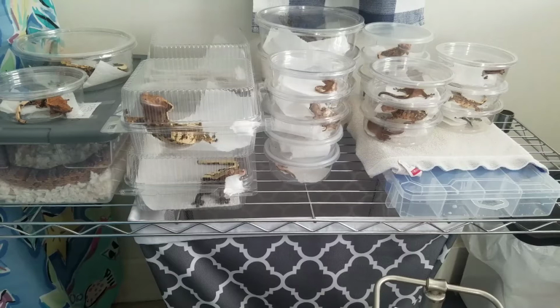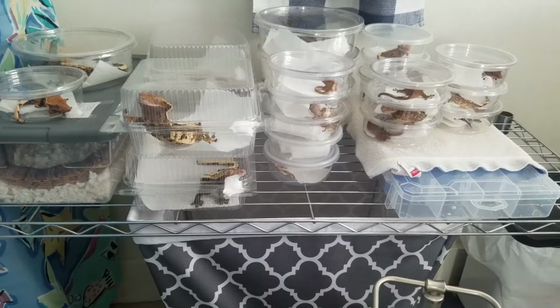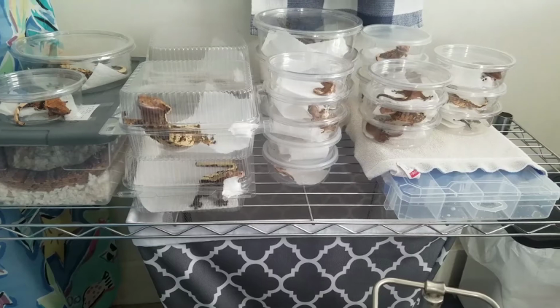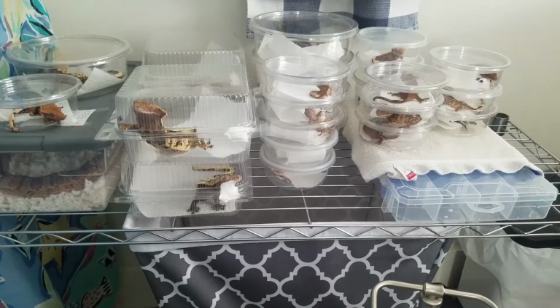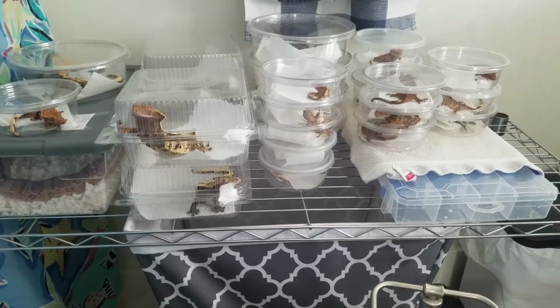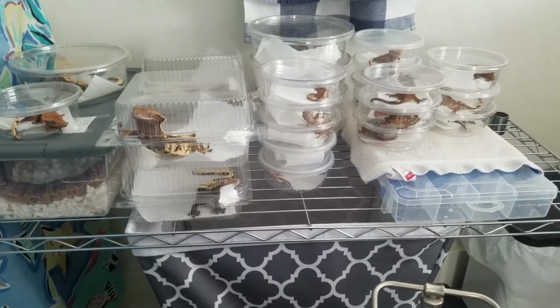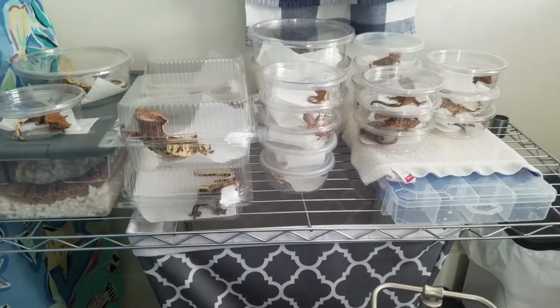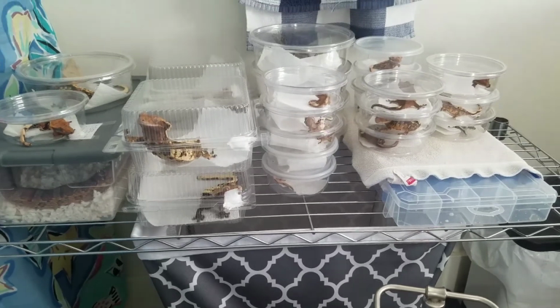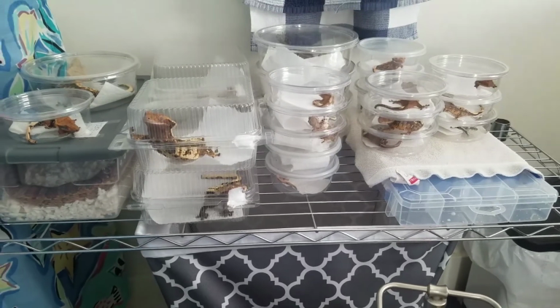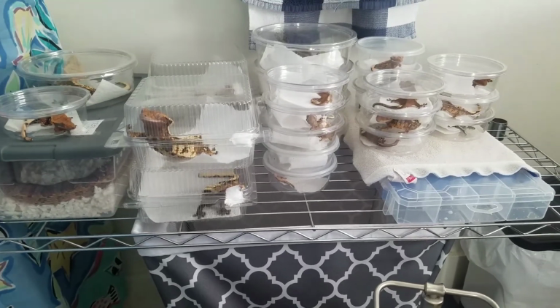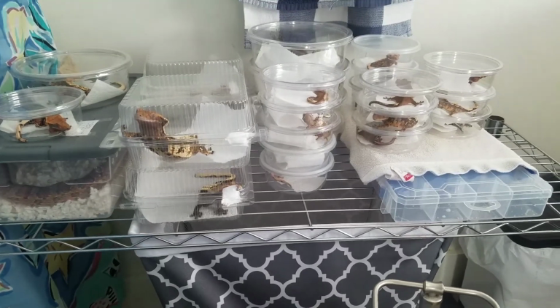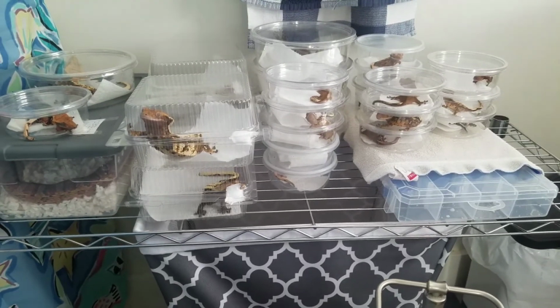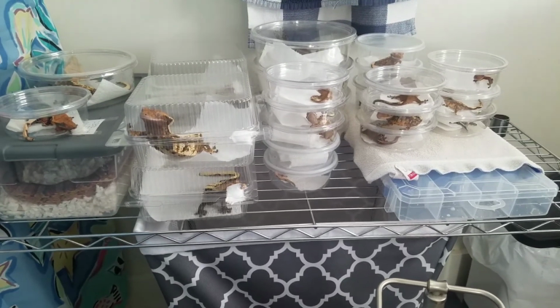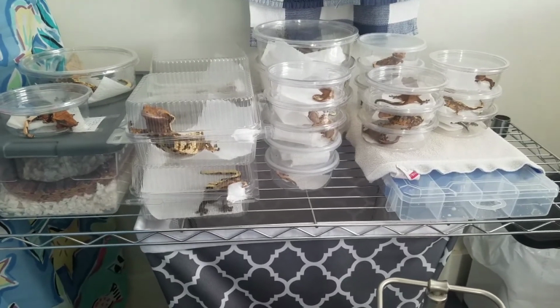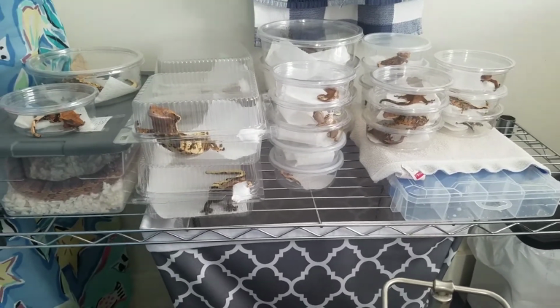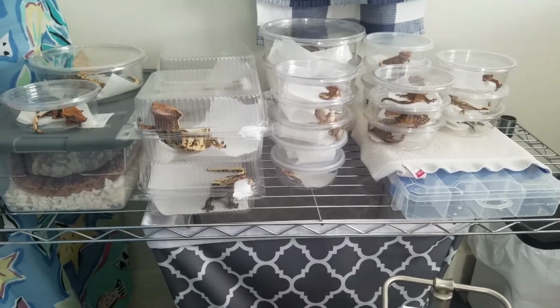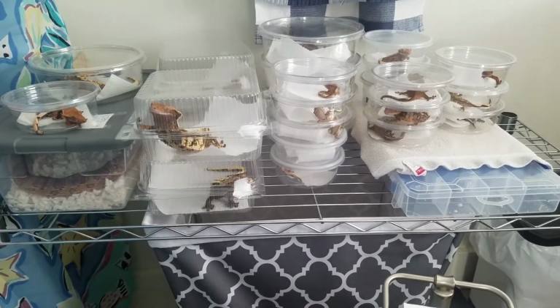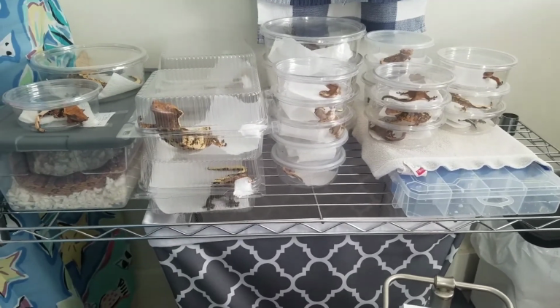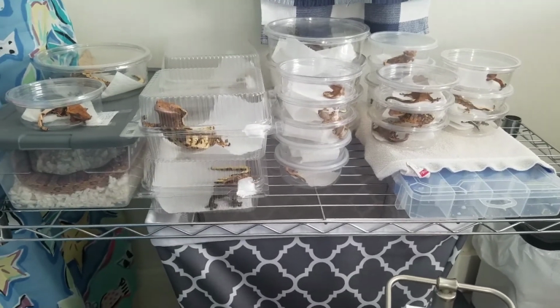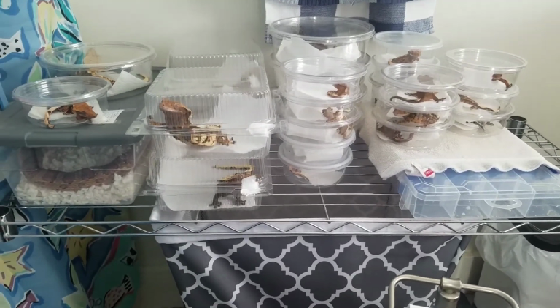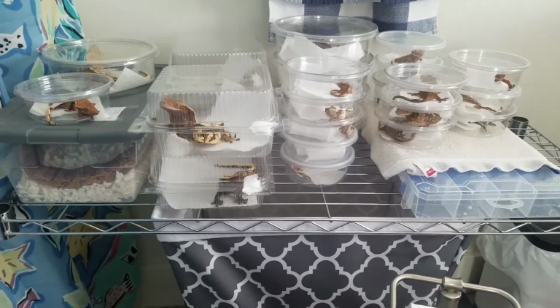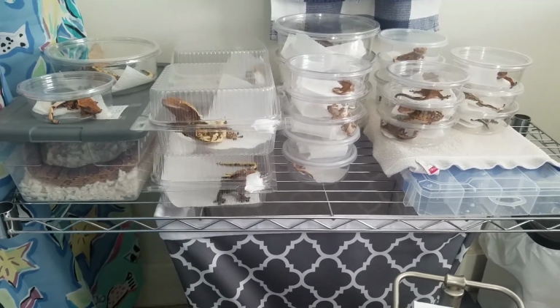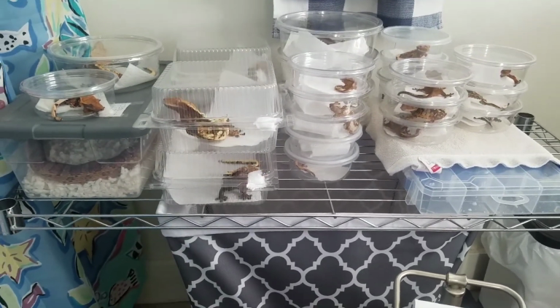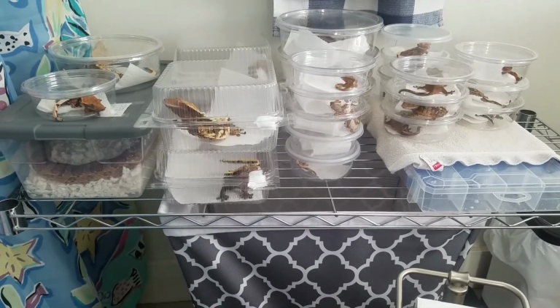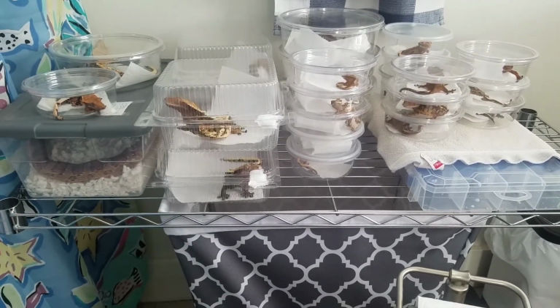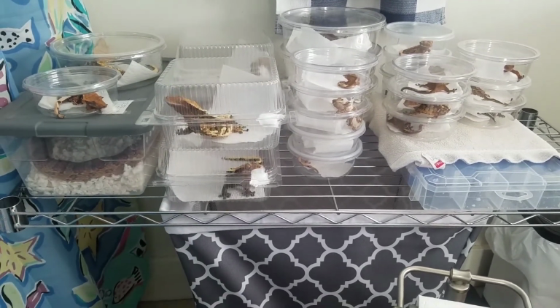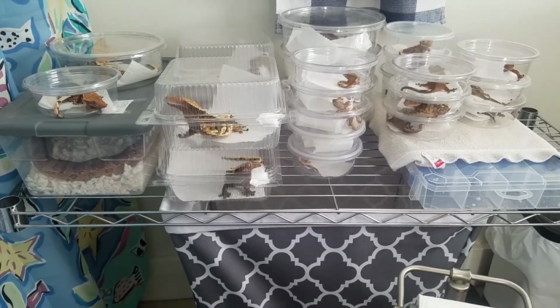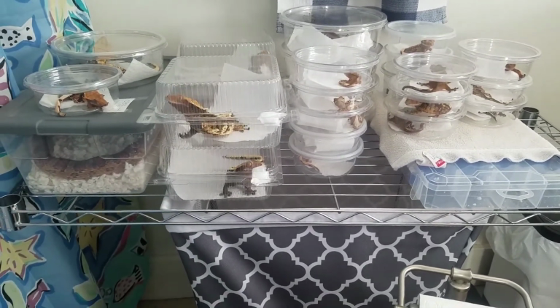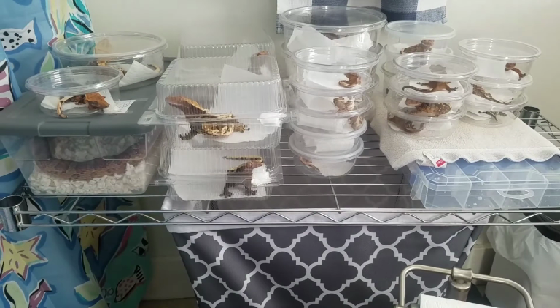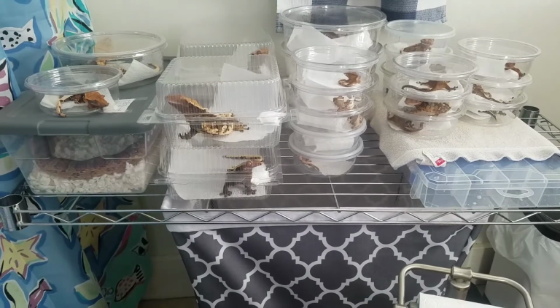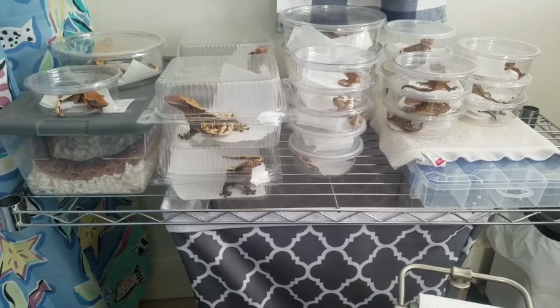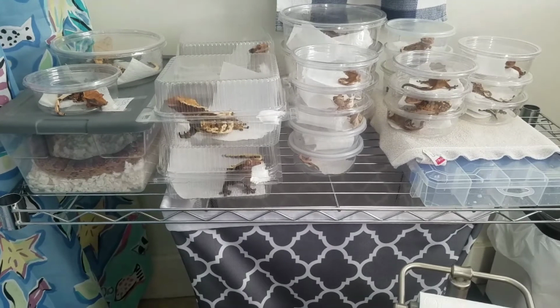Hey guys, it's SRC Reptiles, and I'm making this little video for anybody that may be in the same predicament.